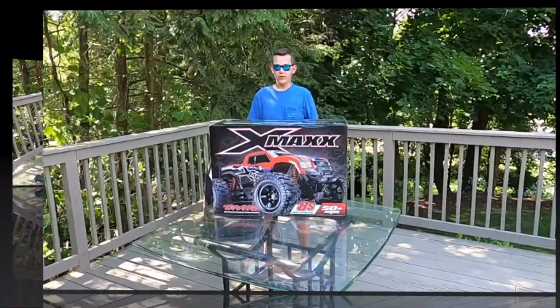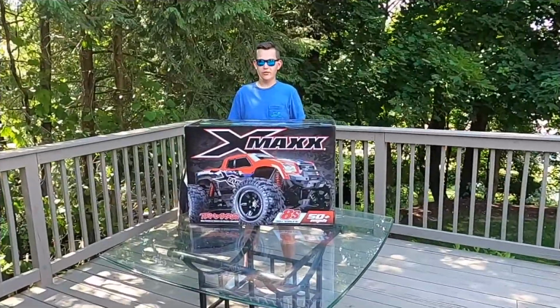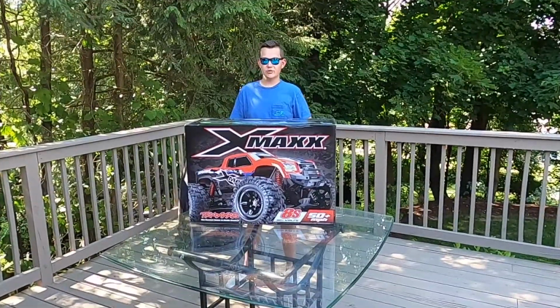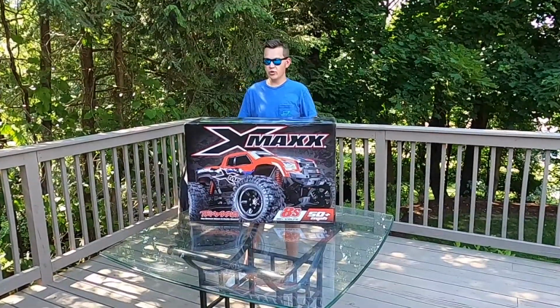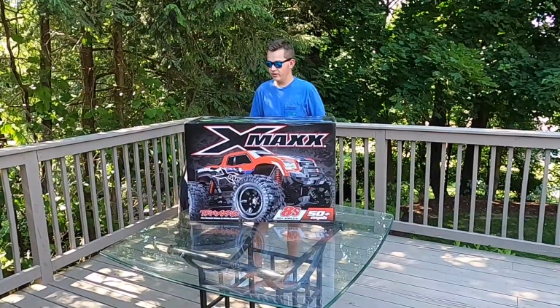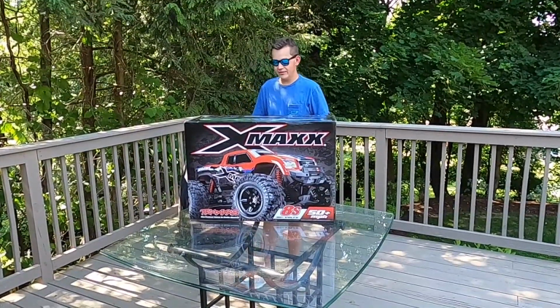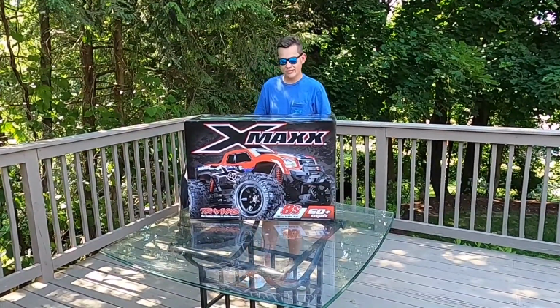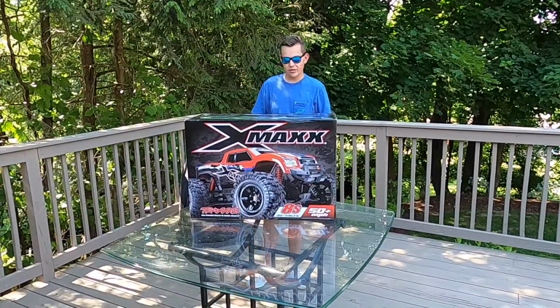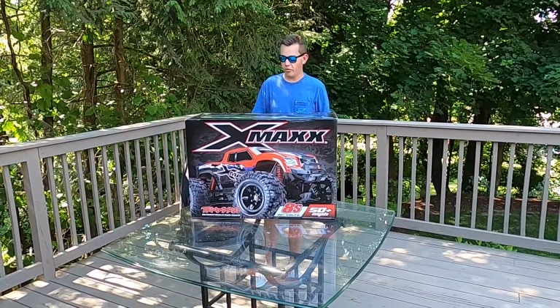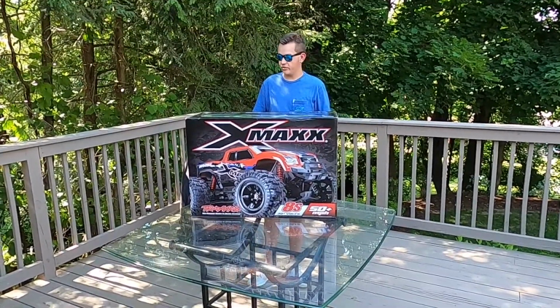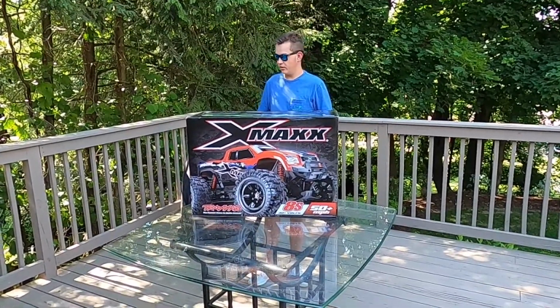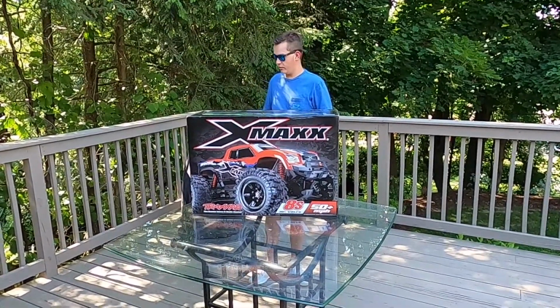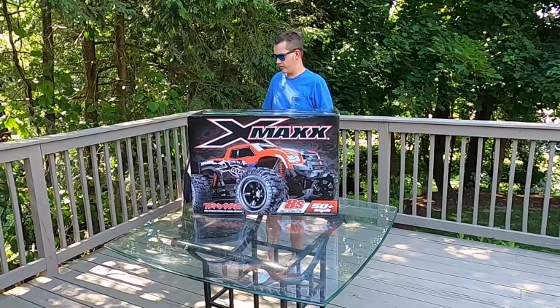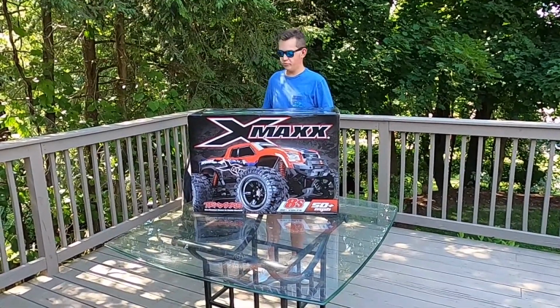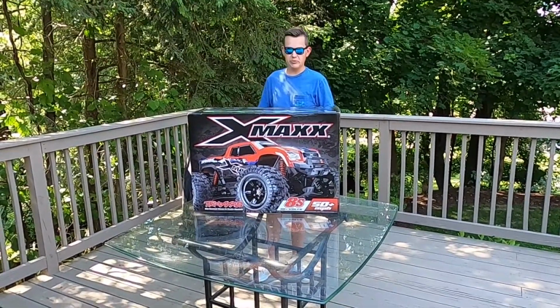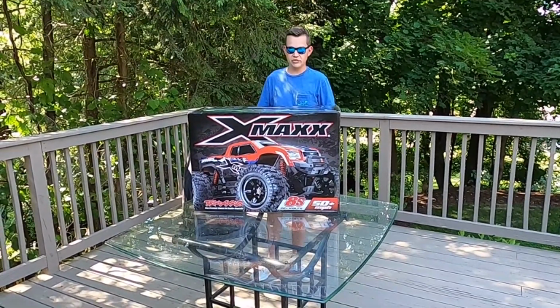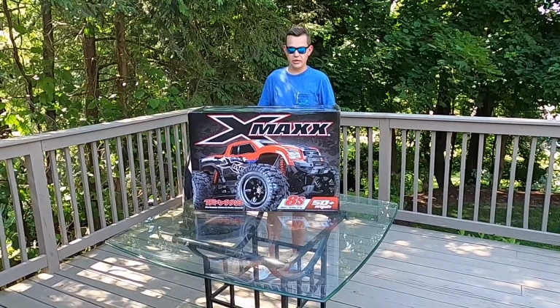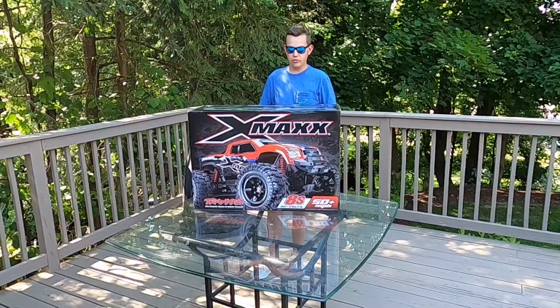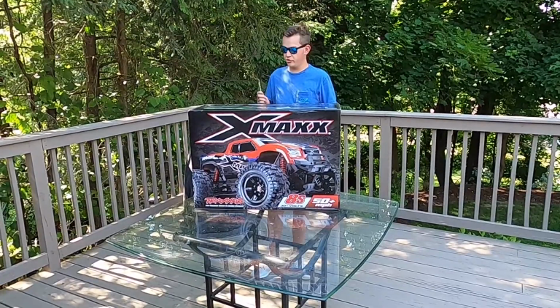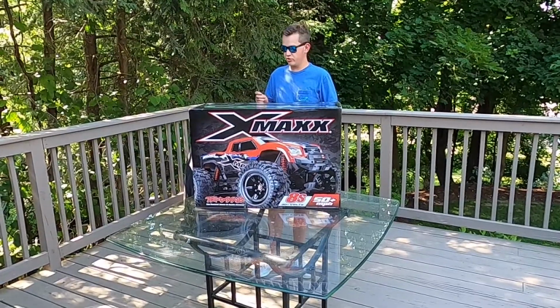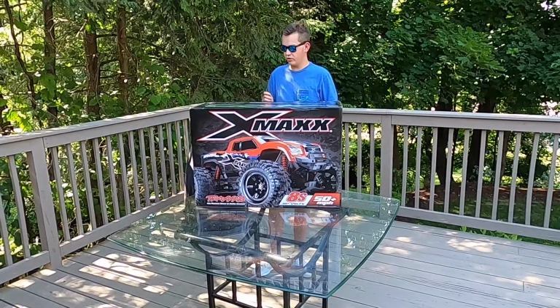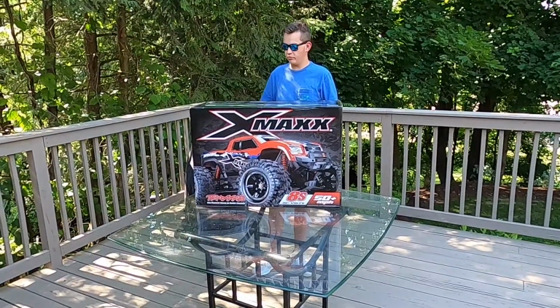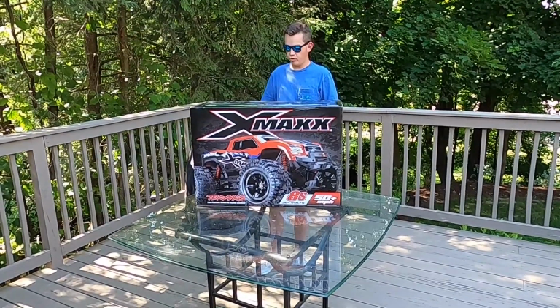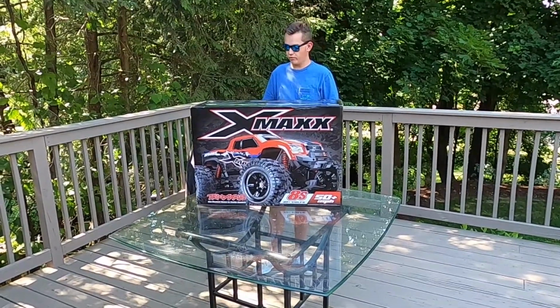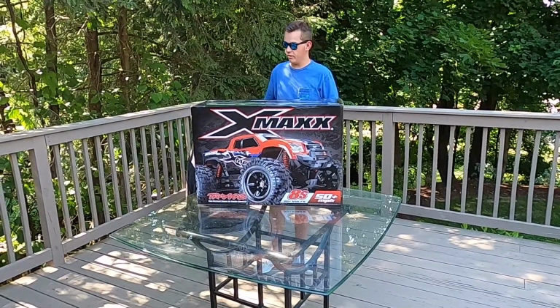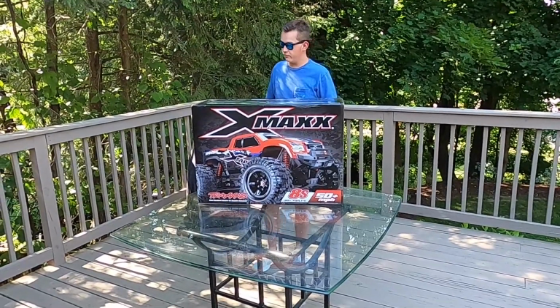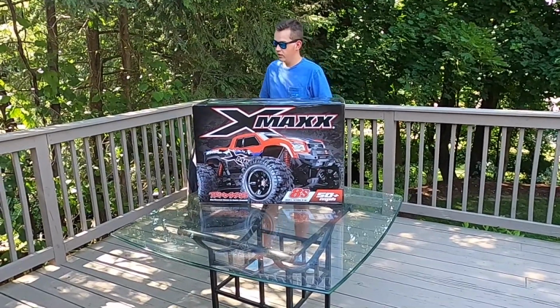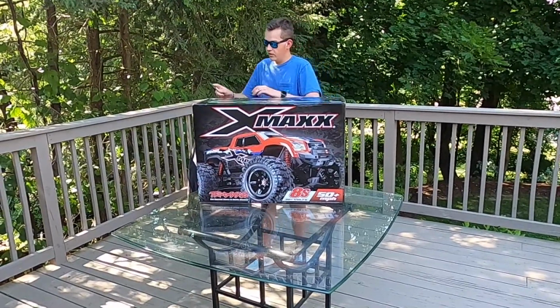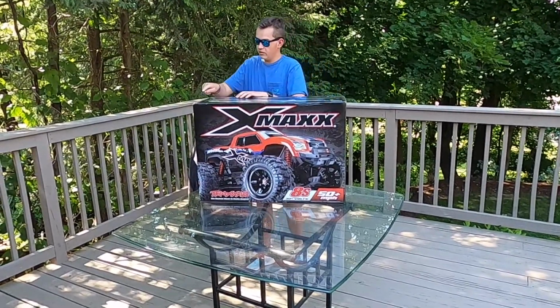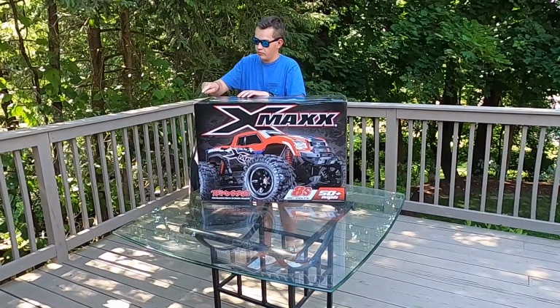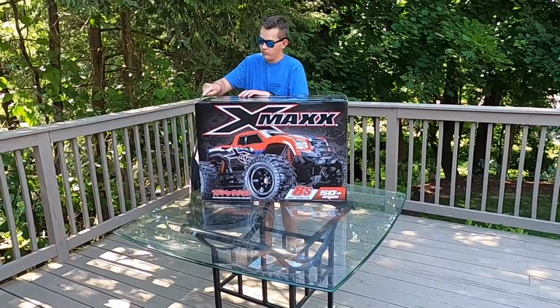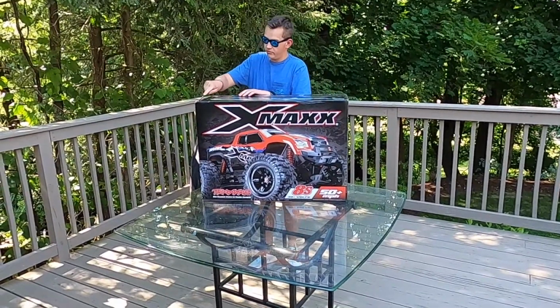Alright, let's go ahead and get this thing unboxed. There's like three pieces of tape on here, so we're just going to cut it real quick with a knife and go from there.